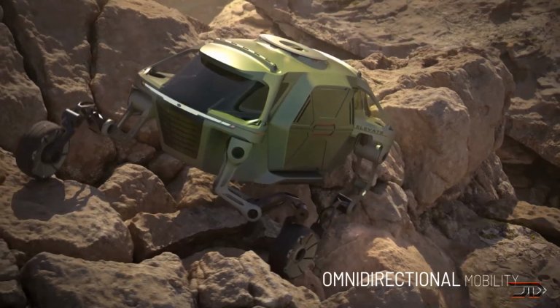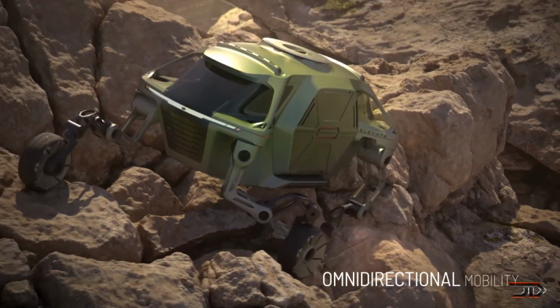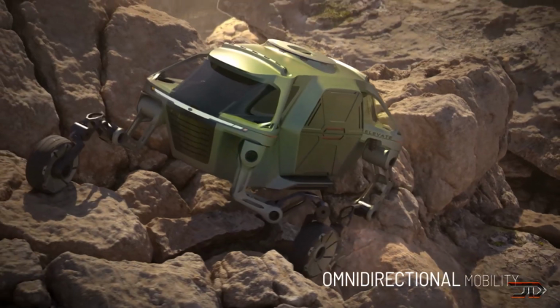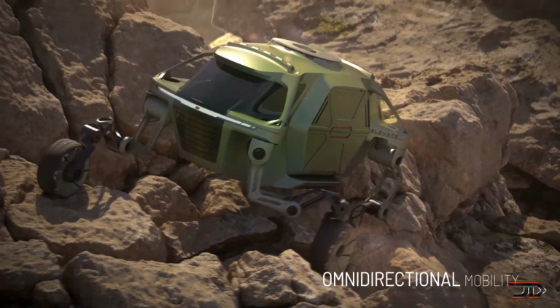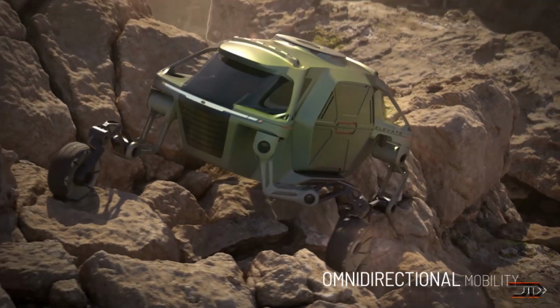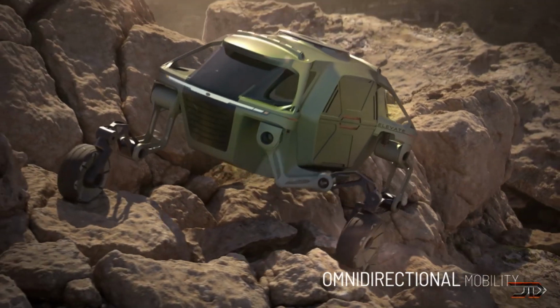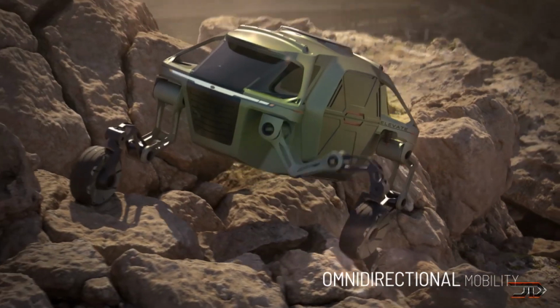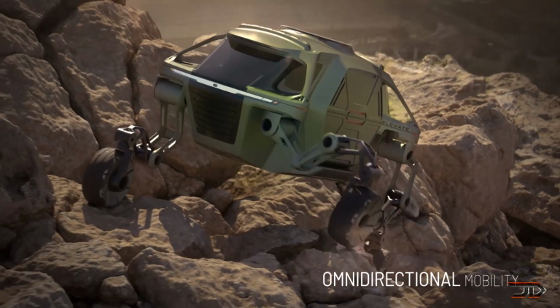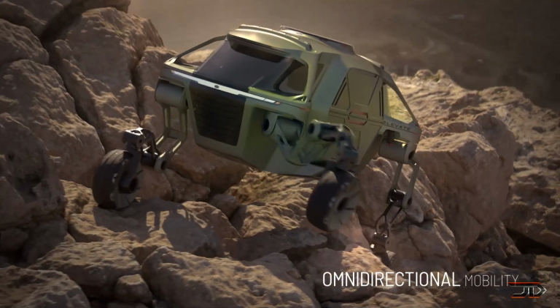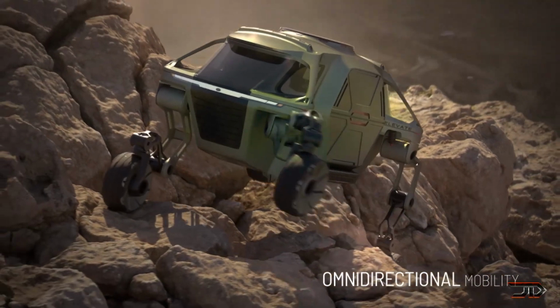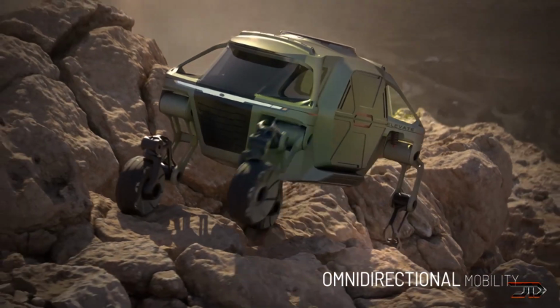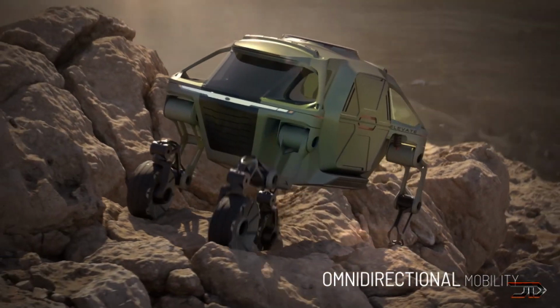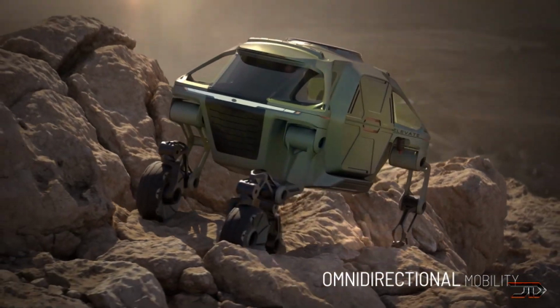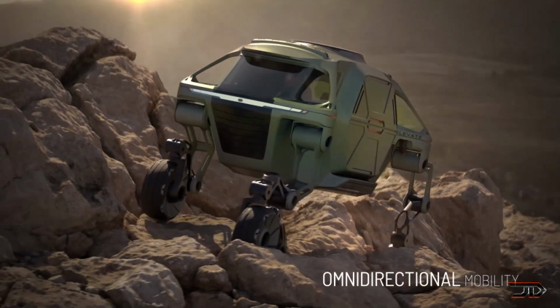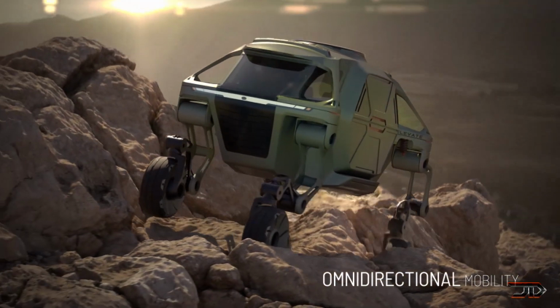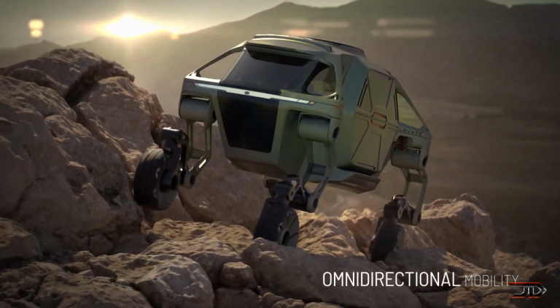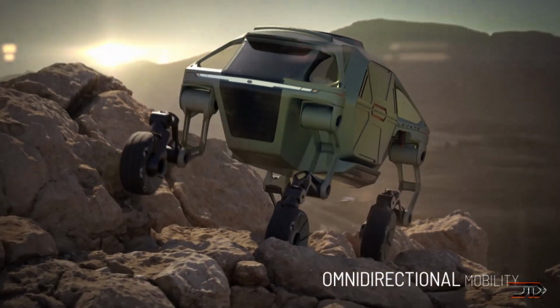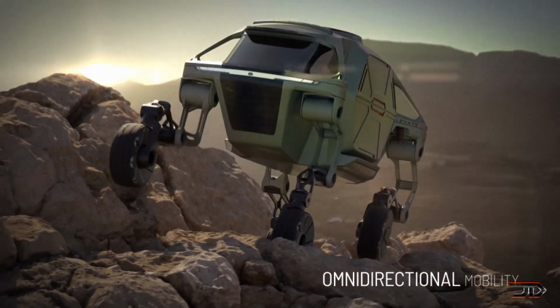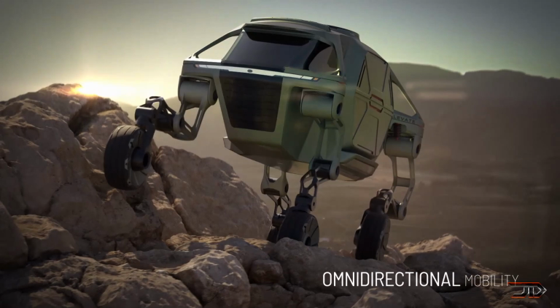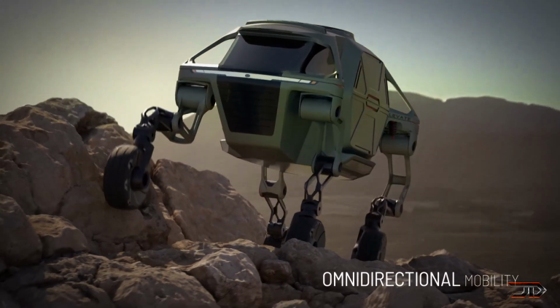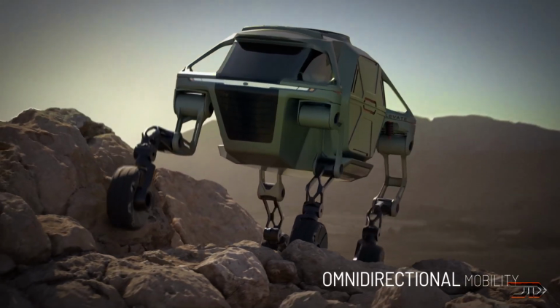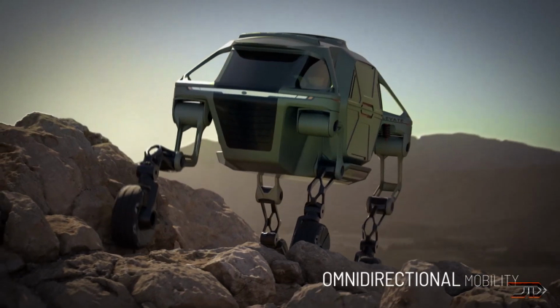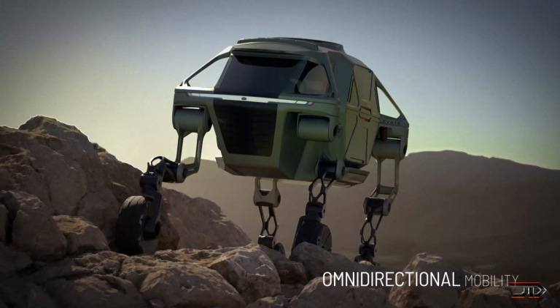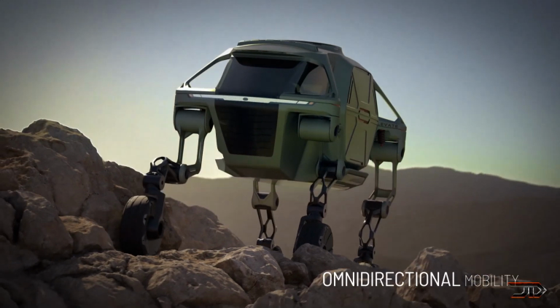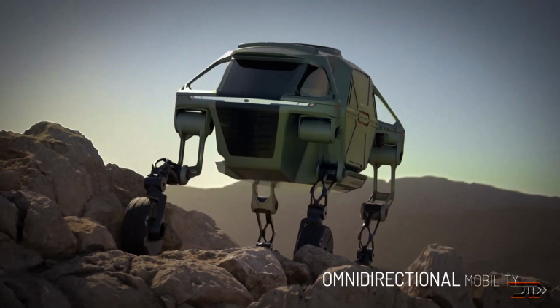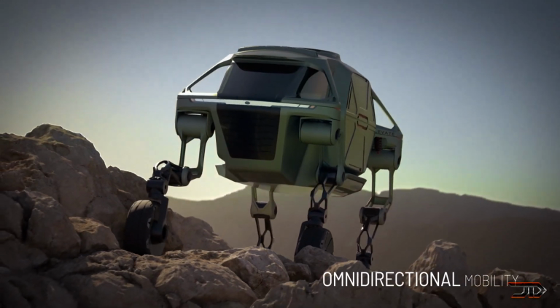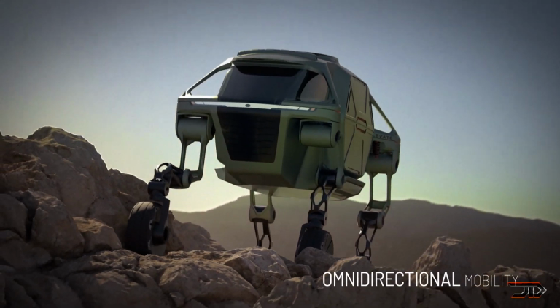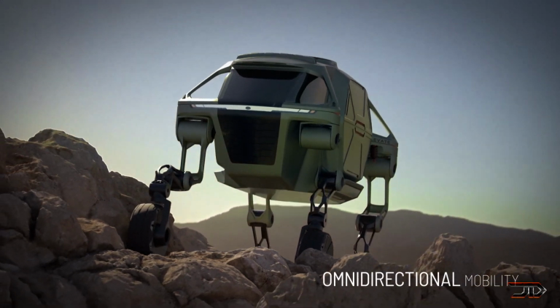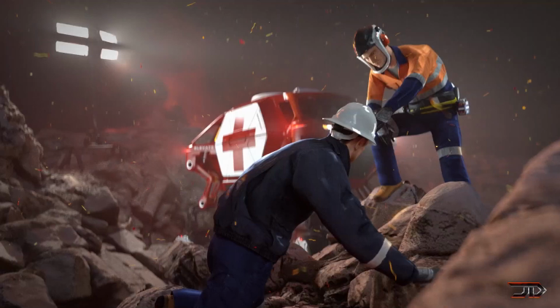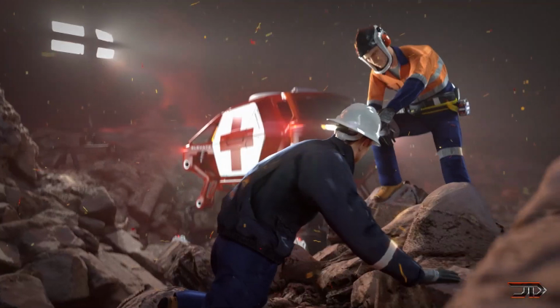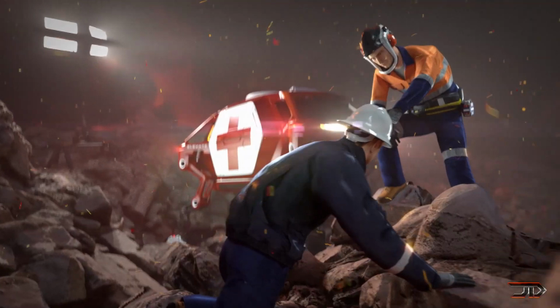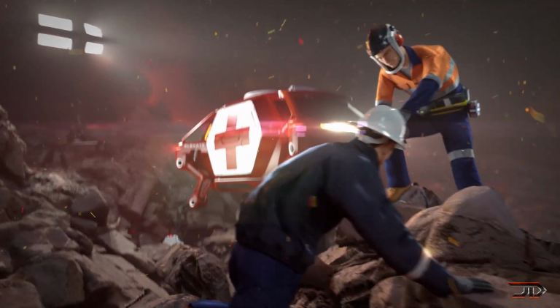So even though the final car is a concept, it's still pretty neat to see a scaled-down robot which has this kind of locomotion.